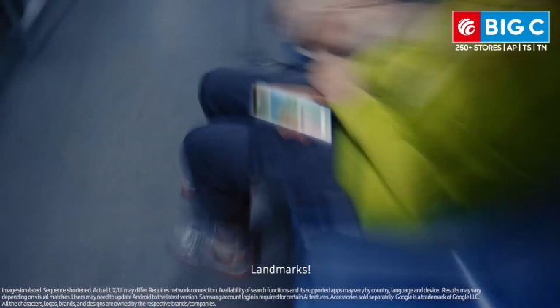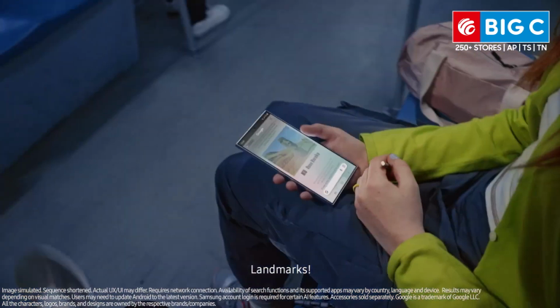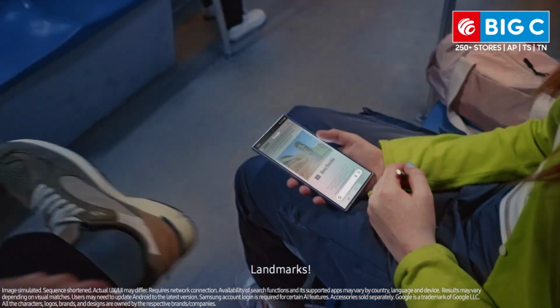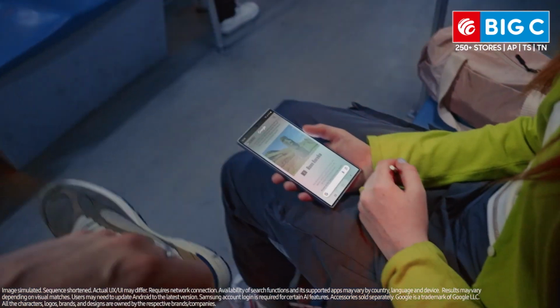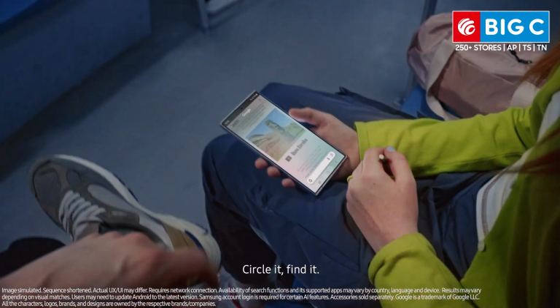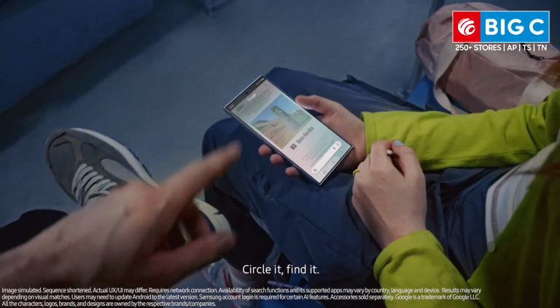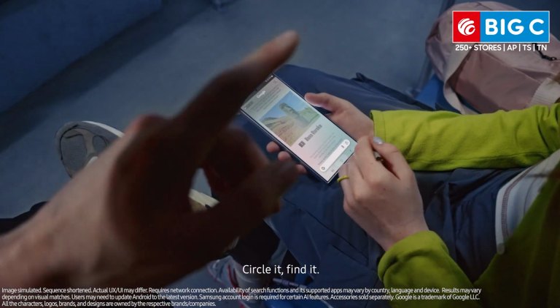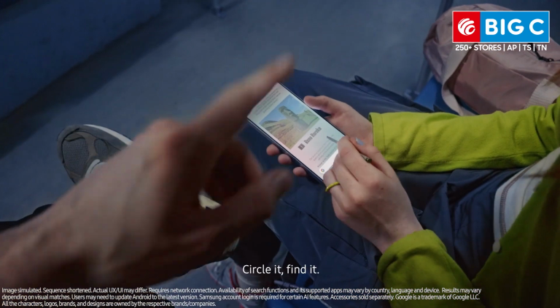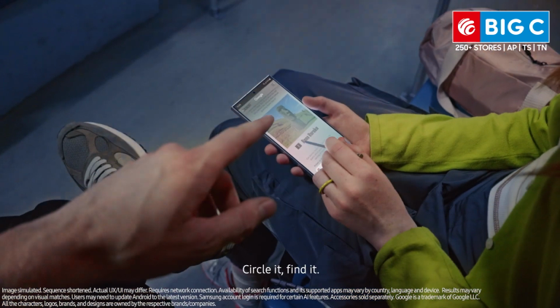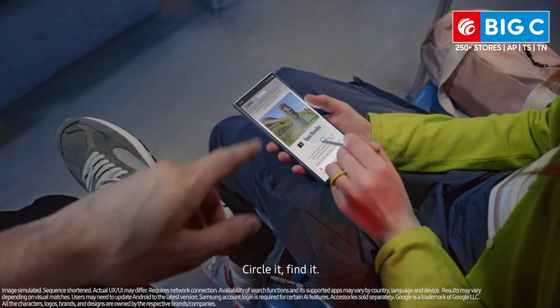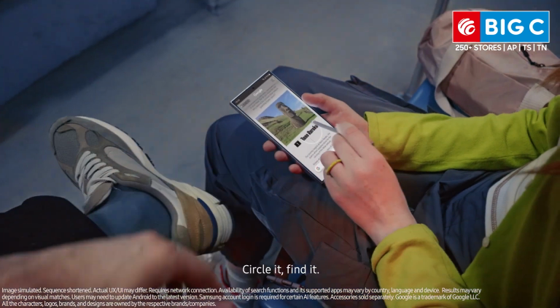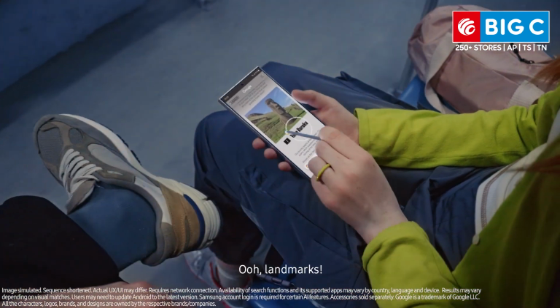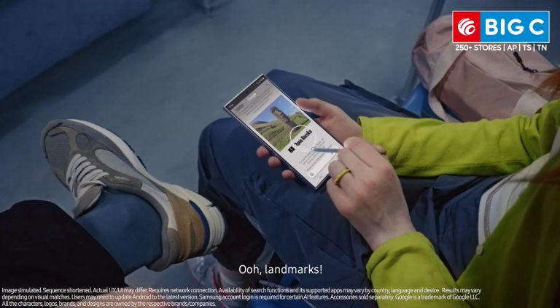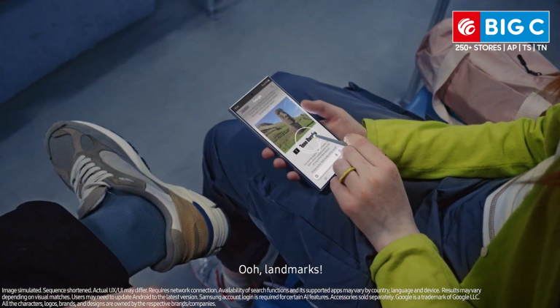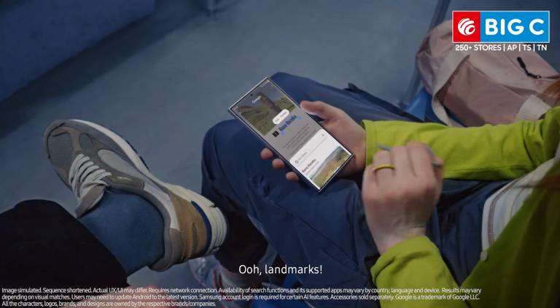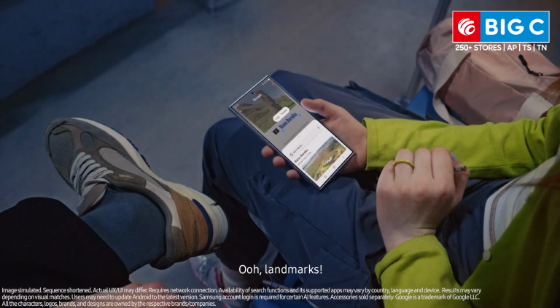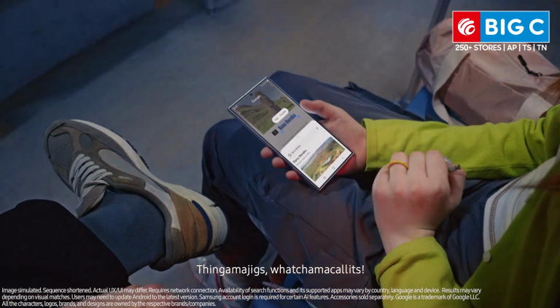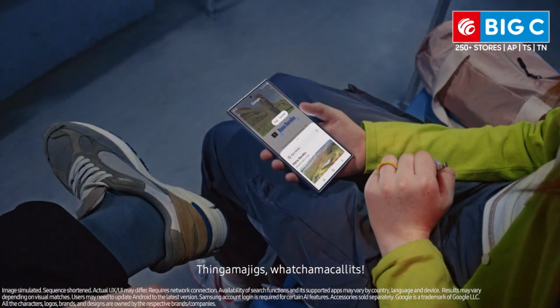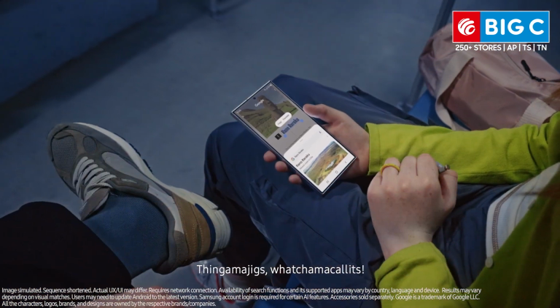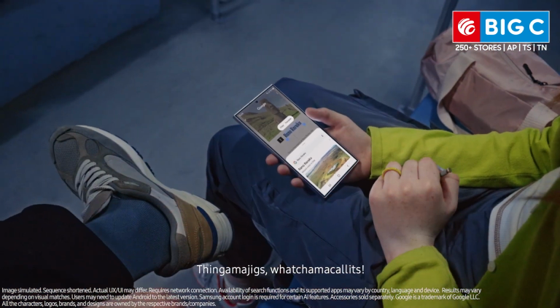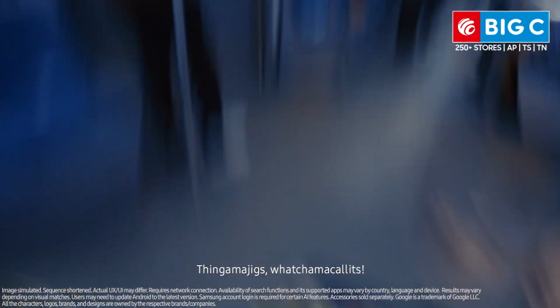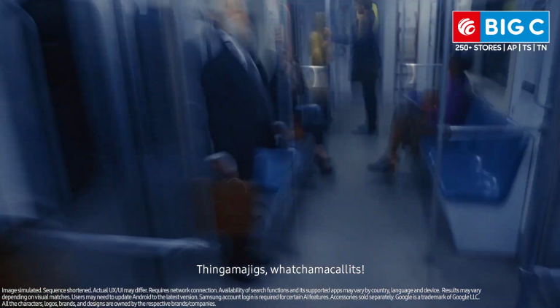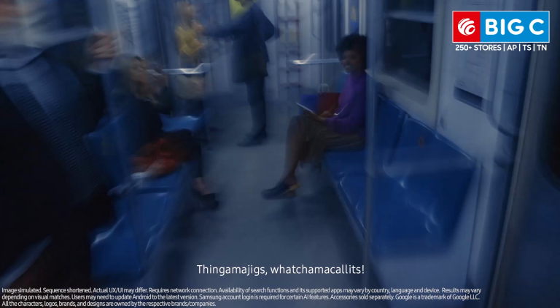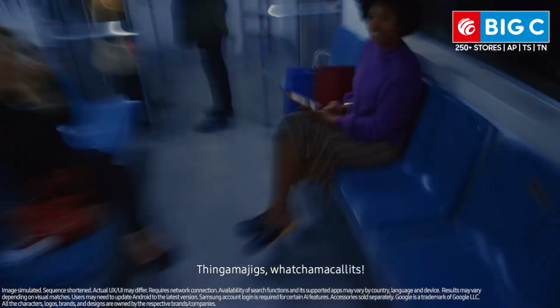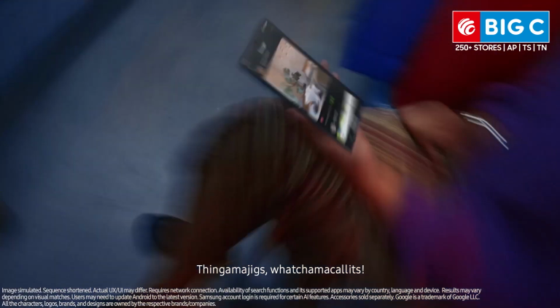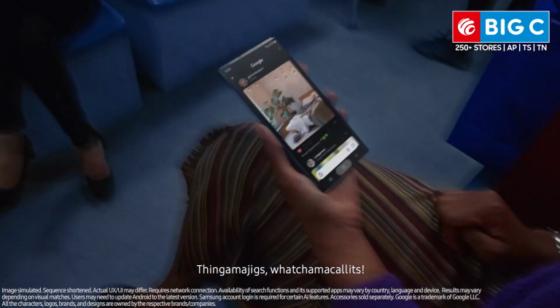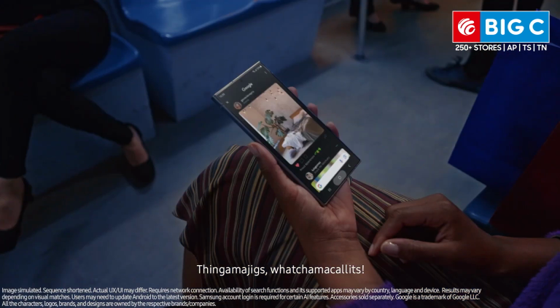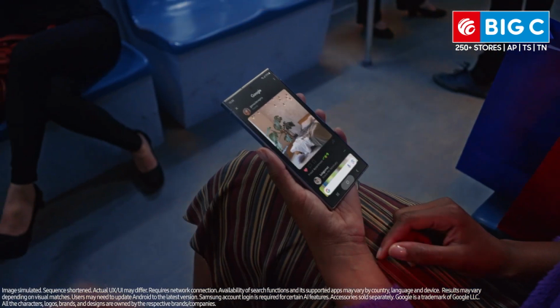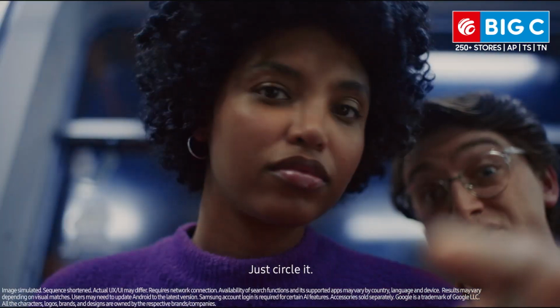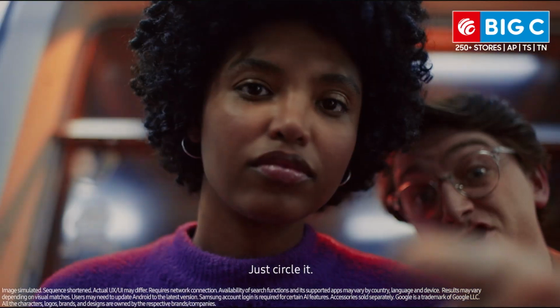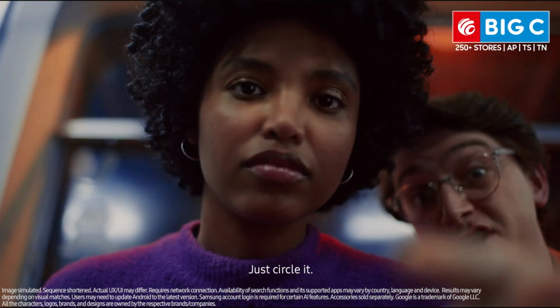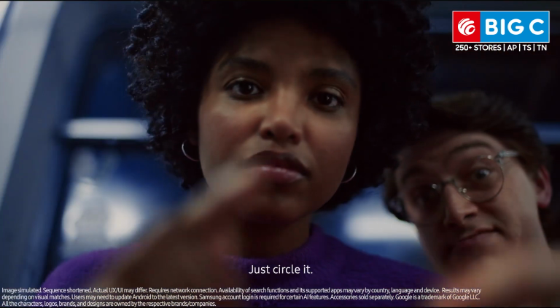Landmarks — circle it, find it. Thingamajigs. Whatchamacallits. Just circle it.